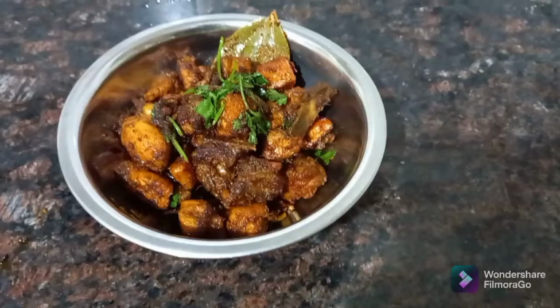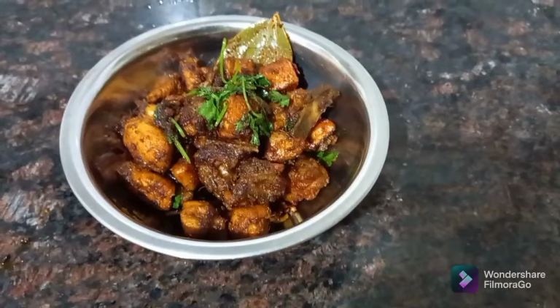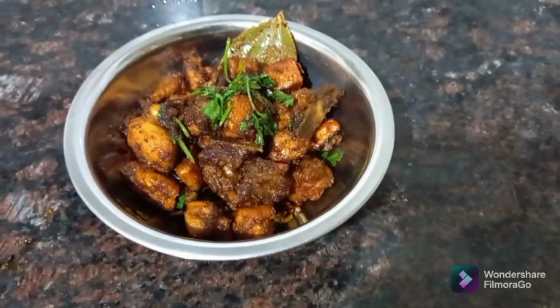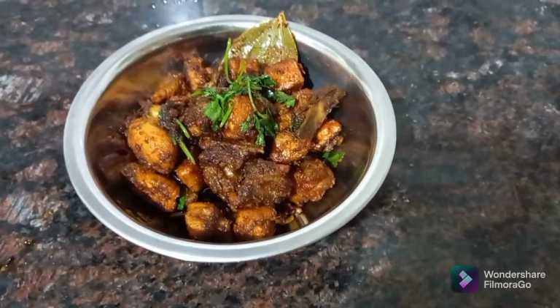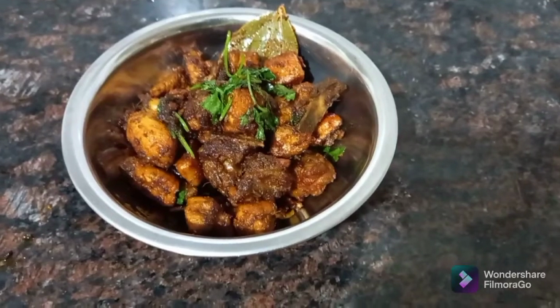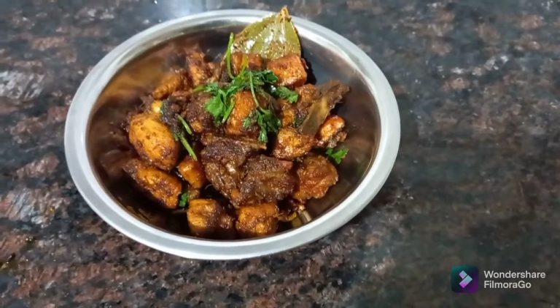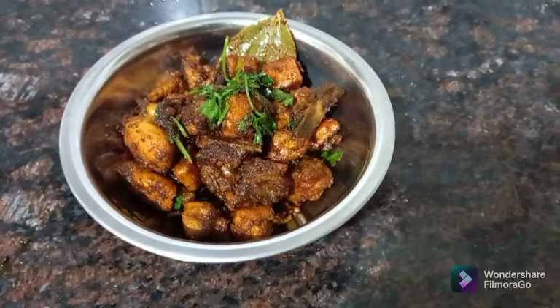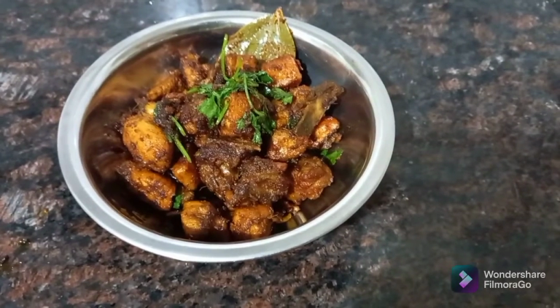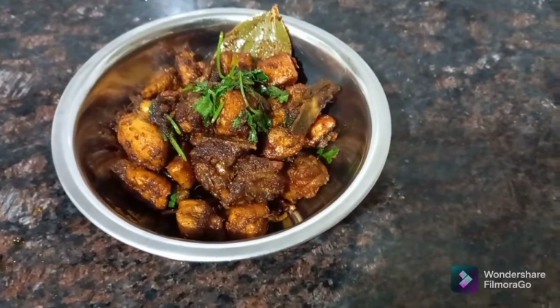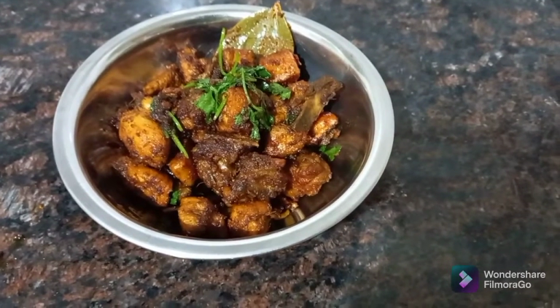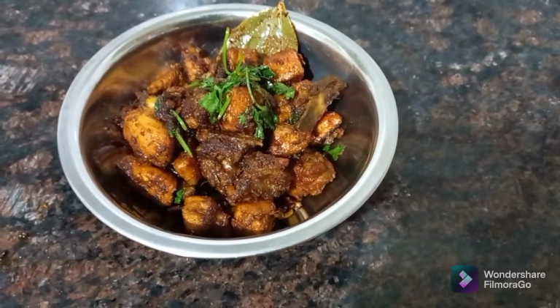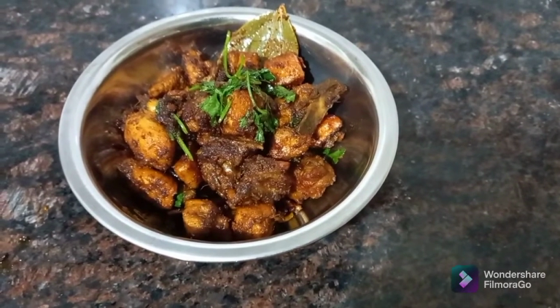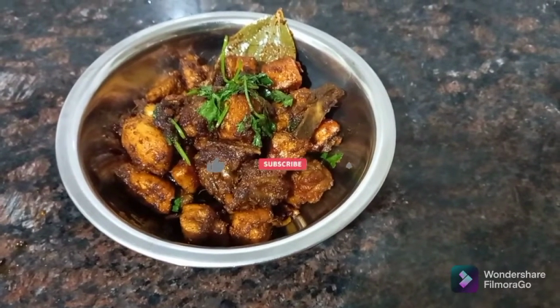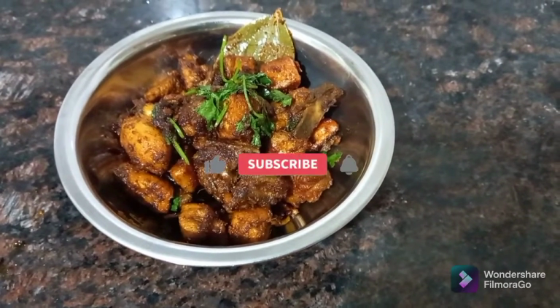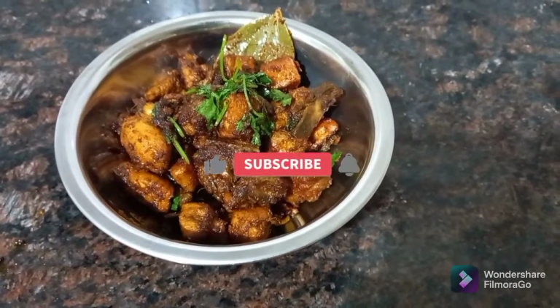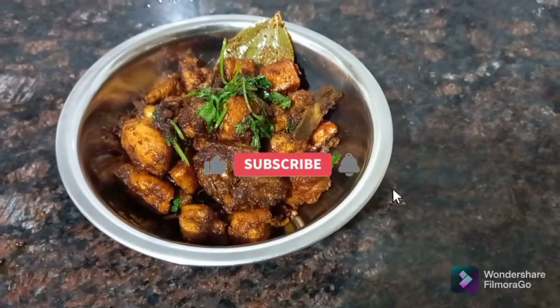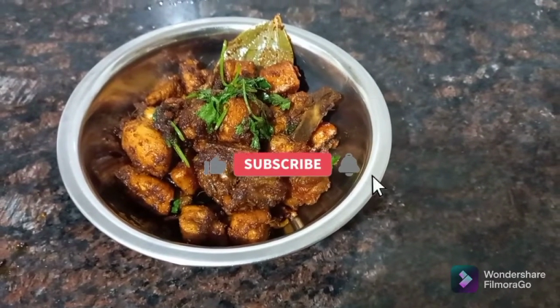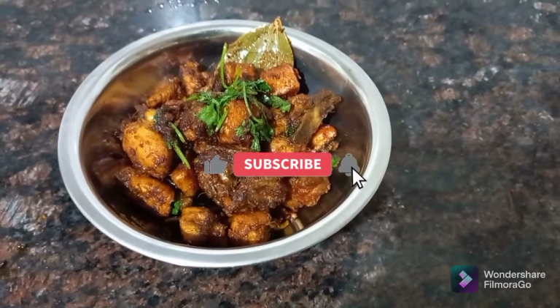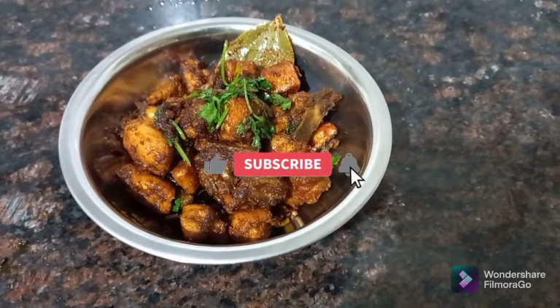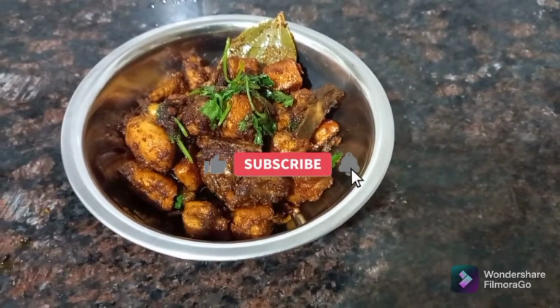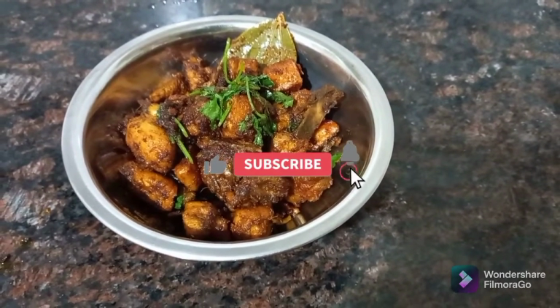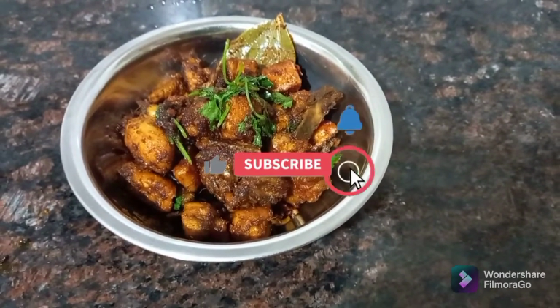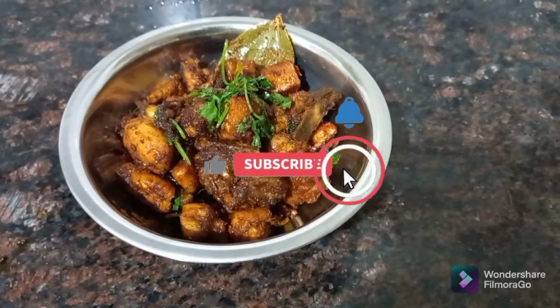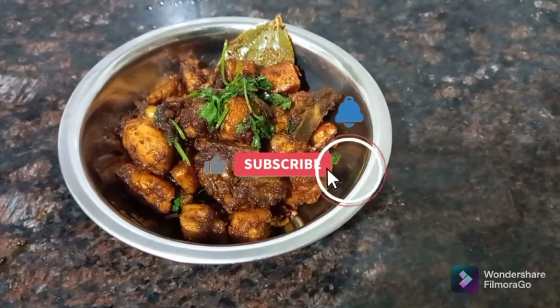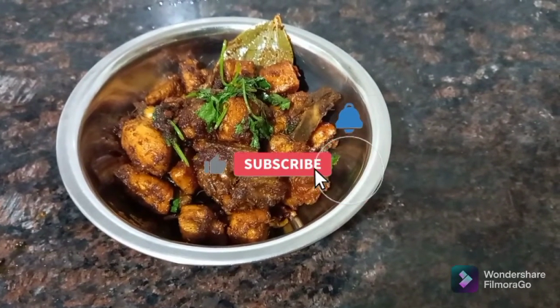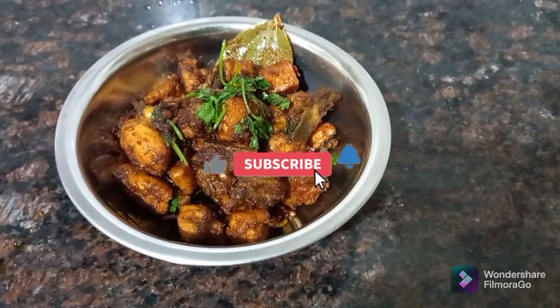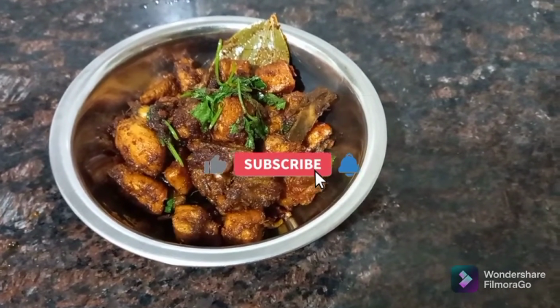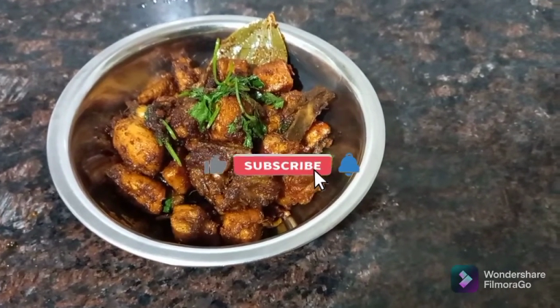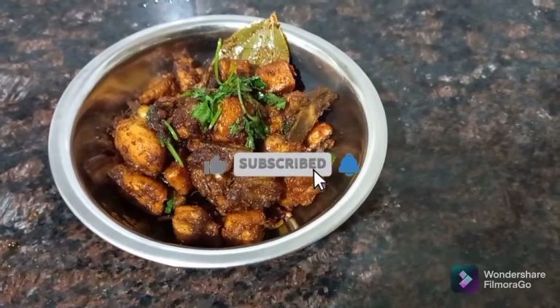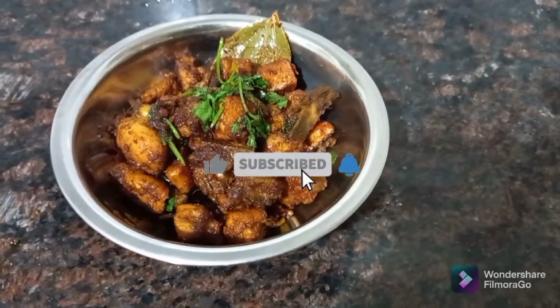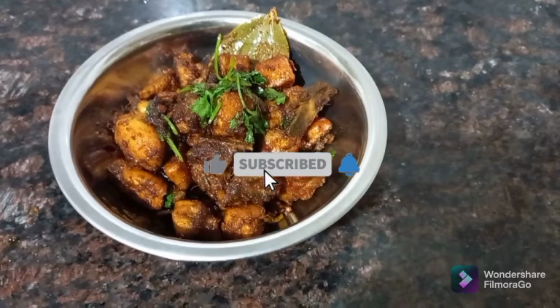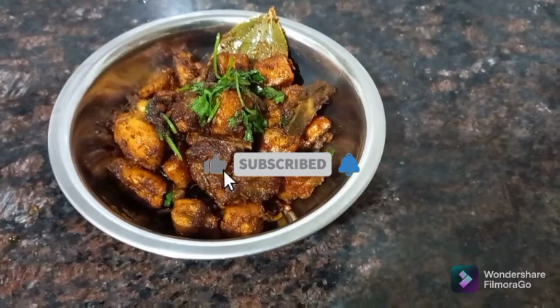Hi friends, welcome to my channel. This day we will make a recipe for the chicken fry.